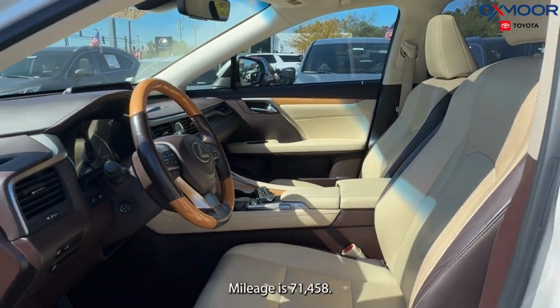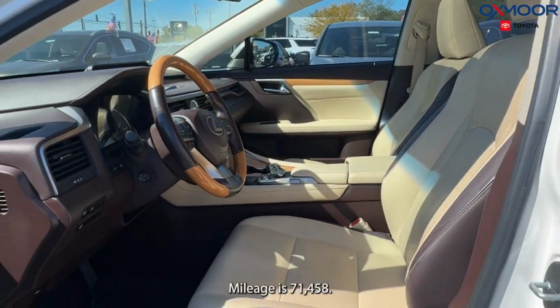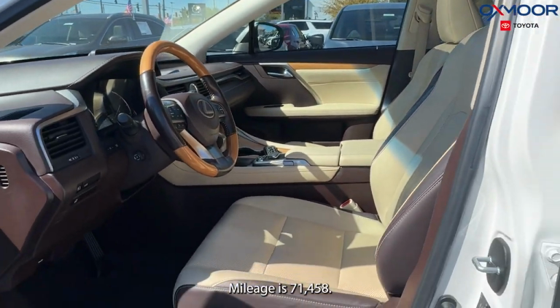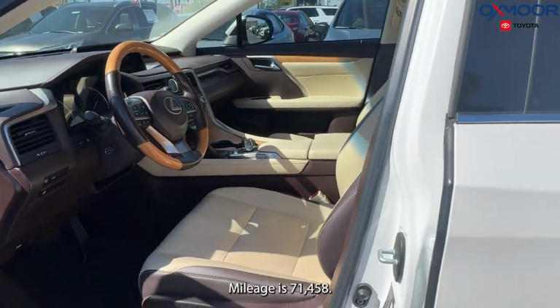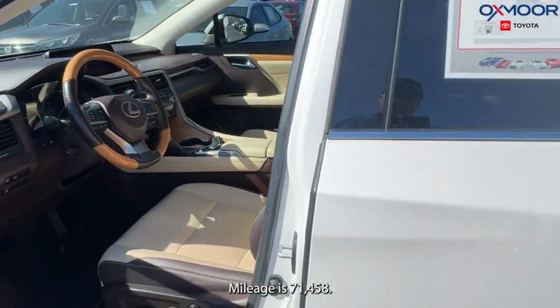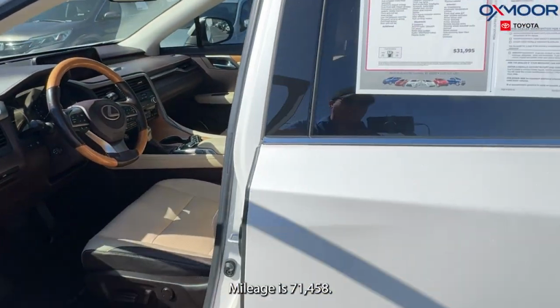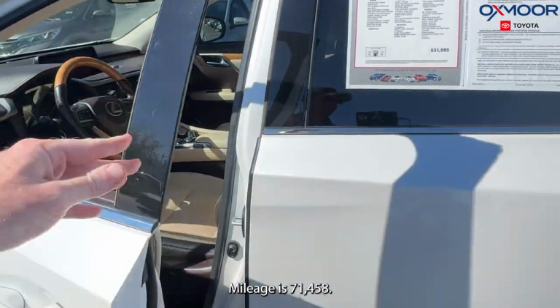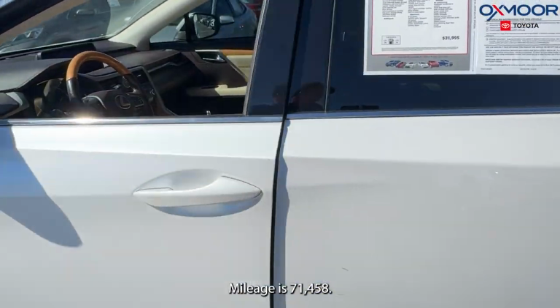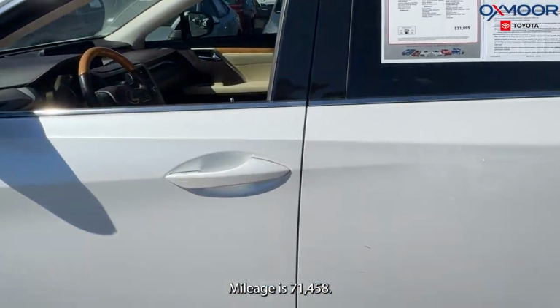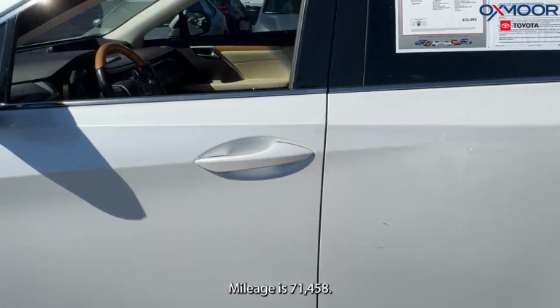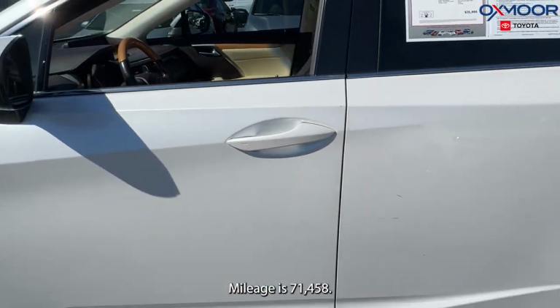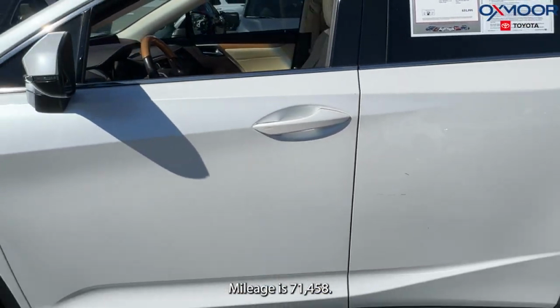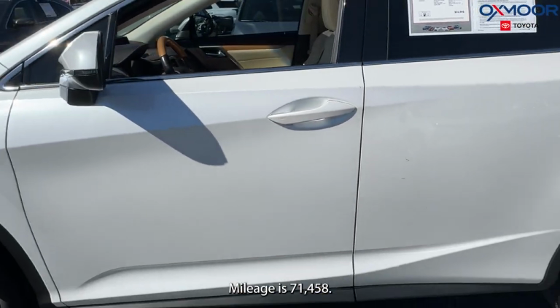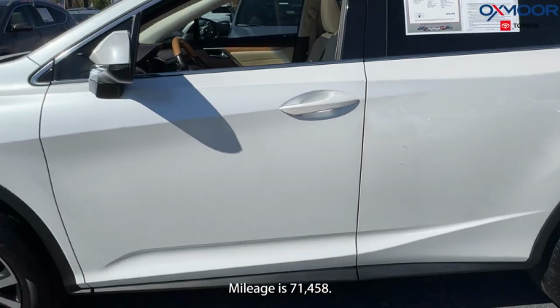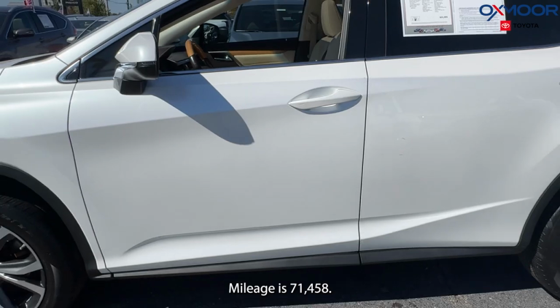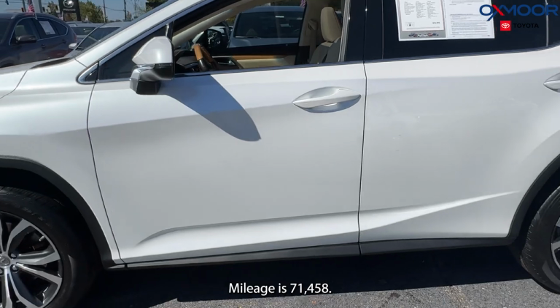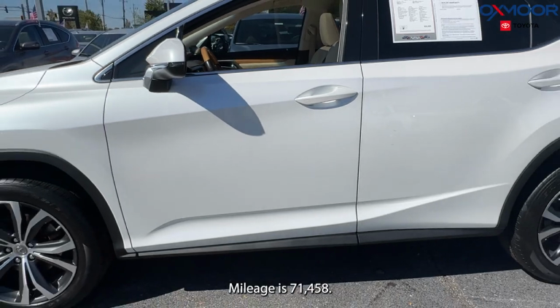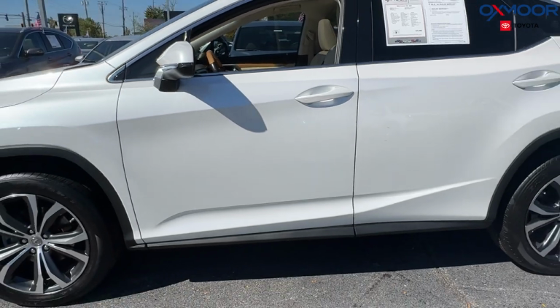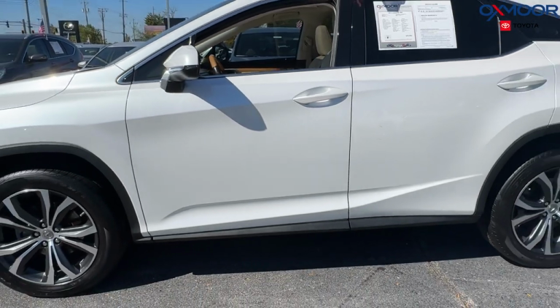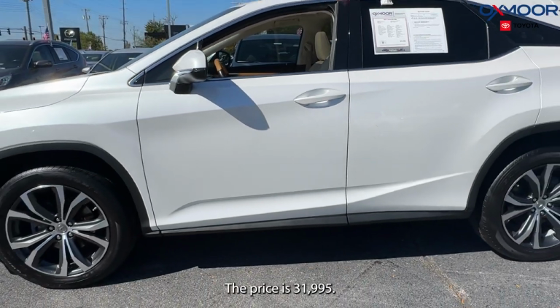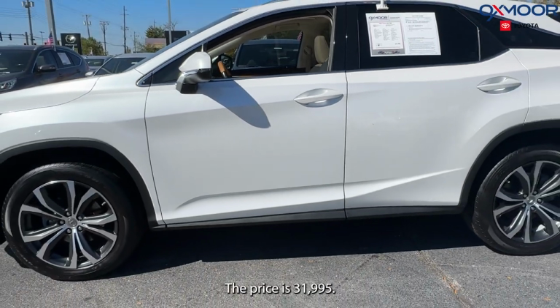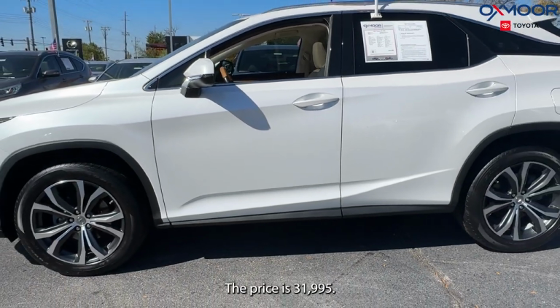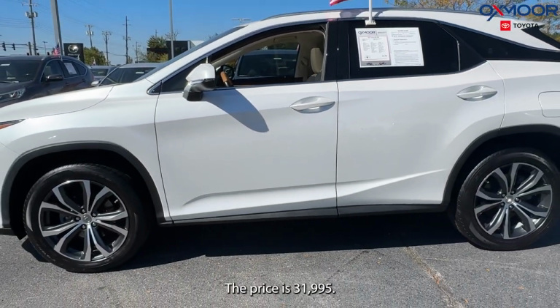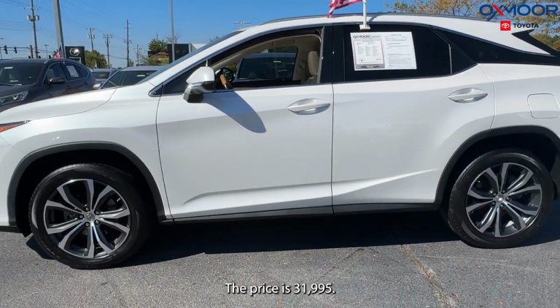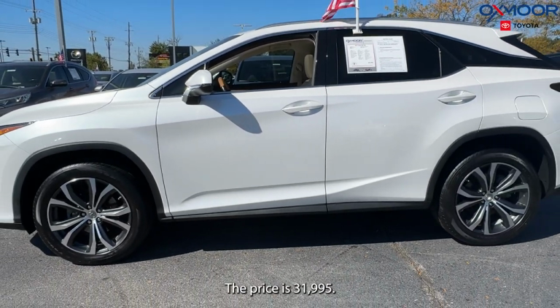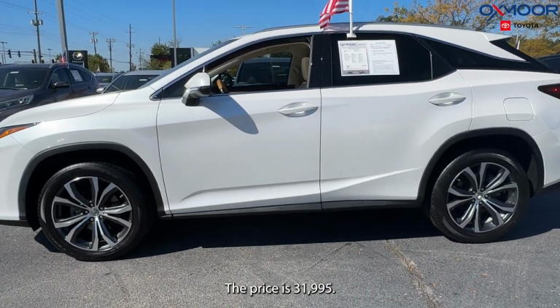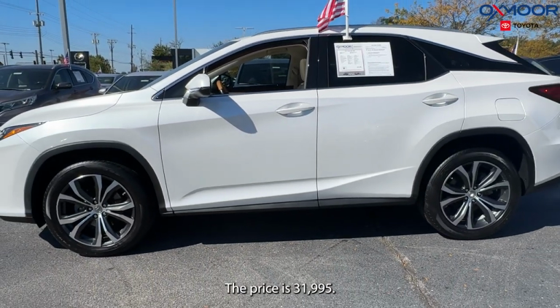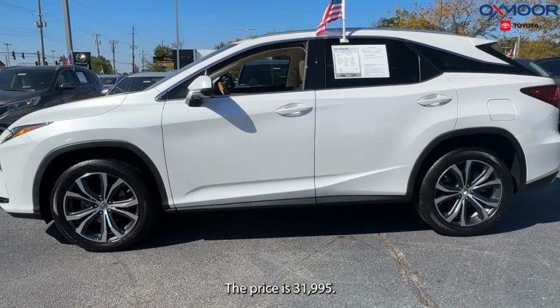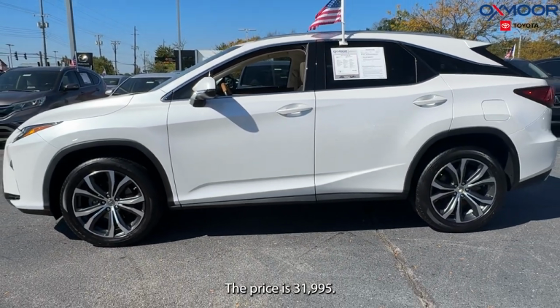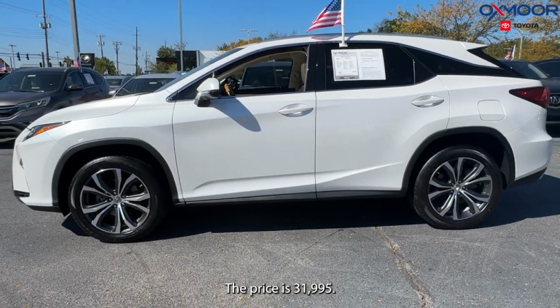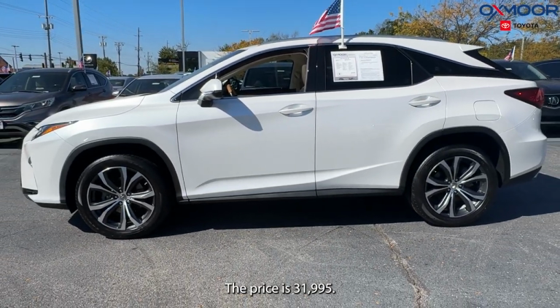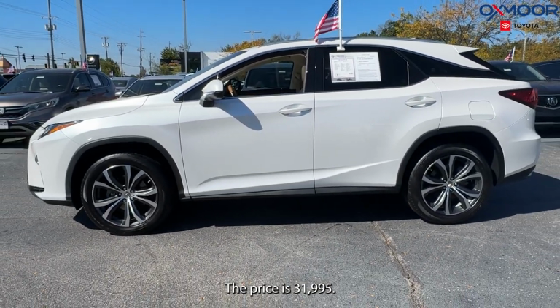Mileage is seventy-one thousand, four hundred and fifty-eight. The price is thirty-one thousand, nine hundred and ninety-five.